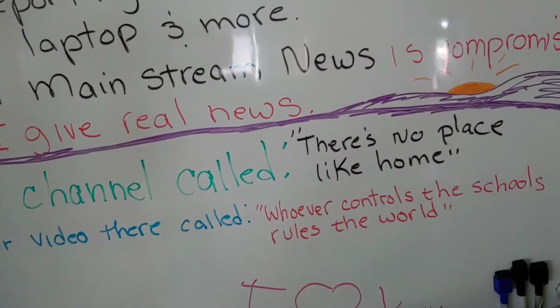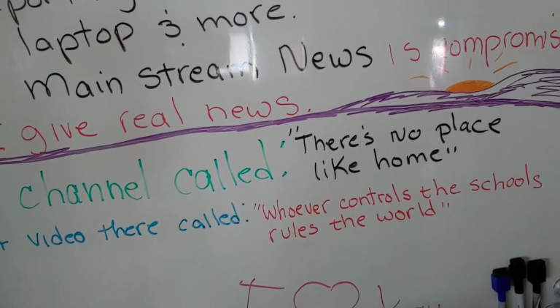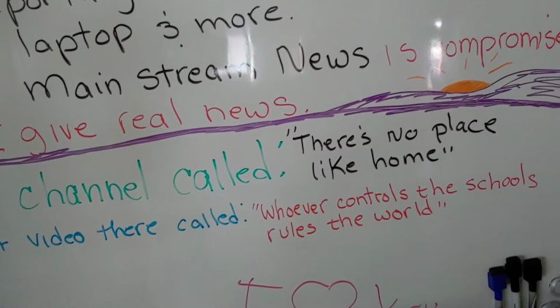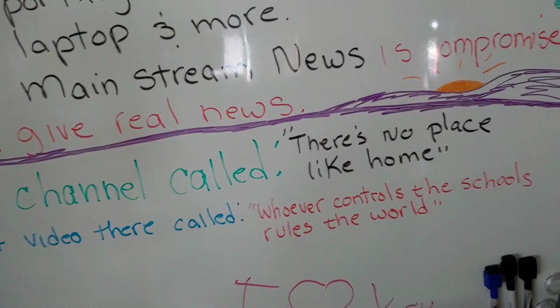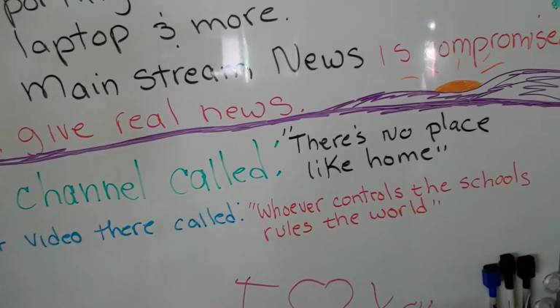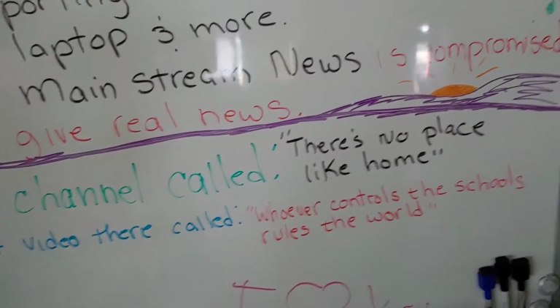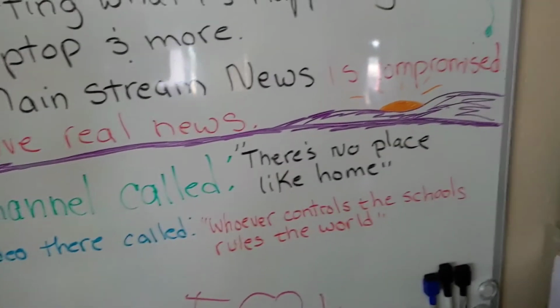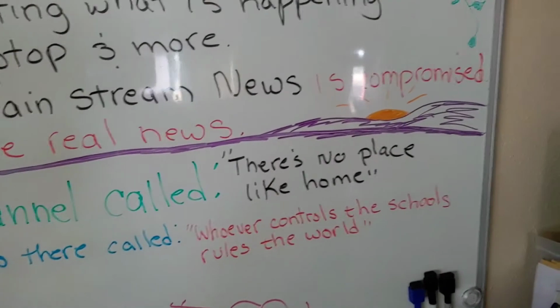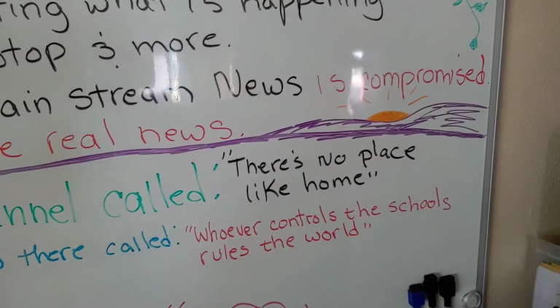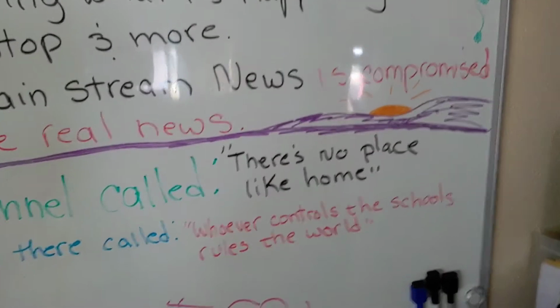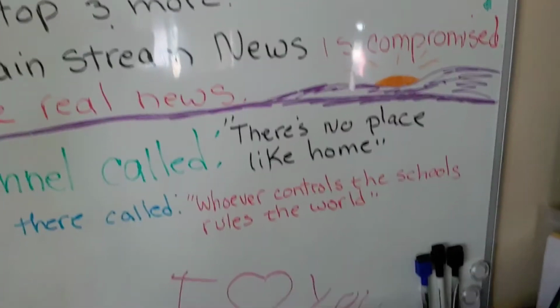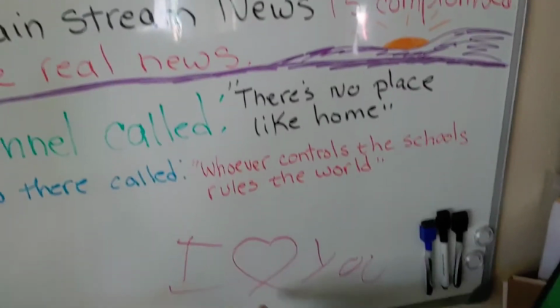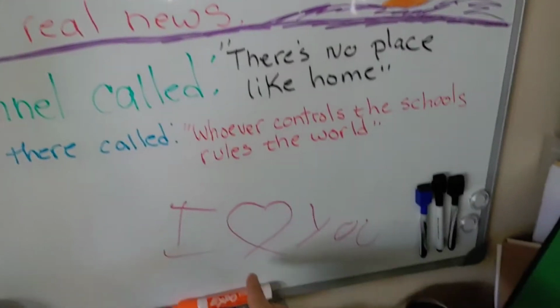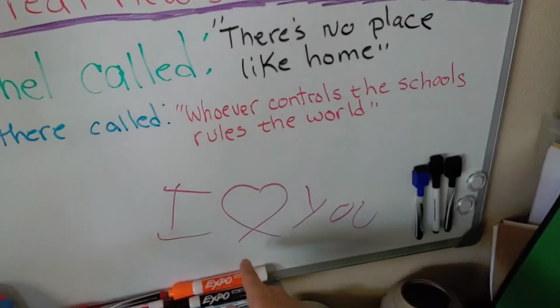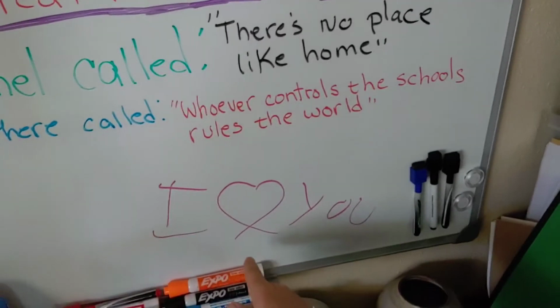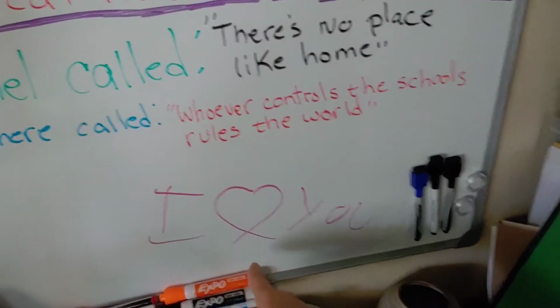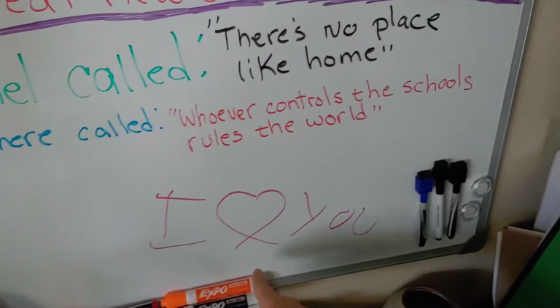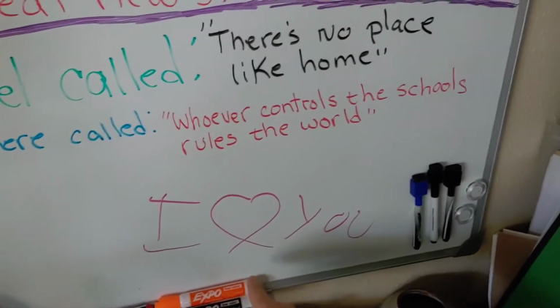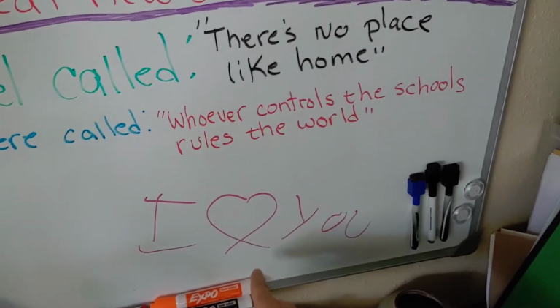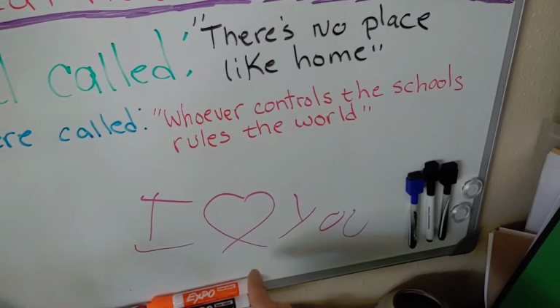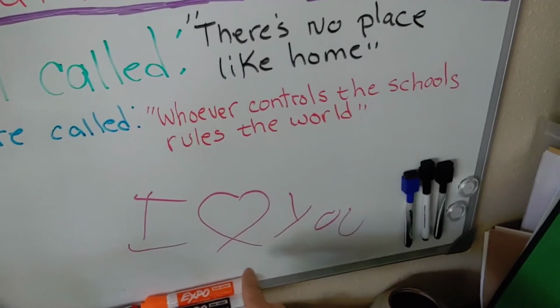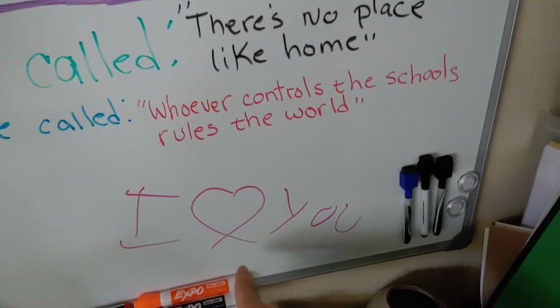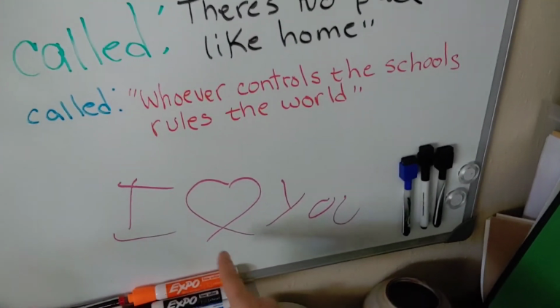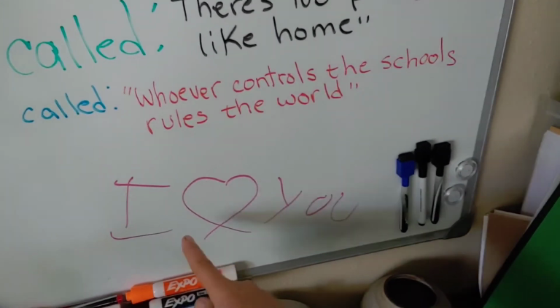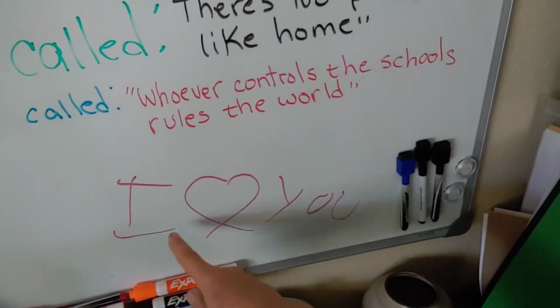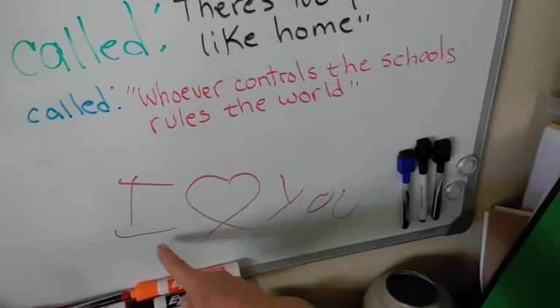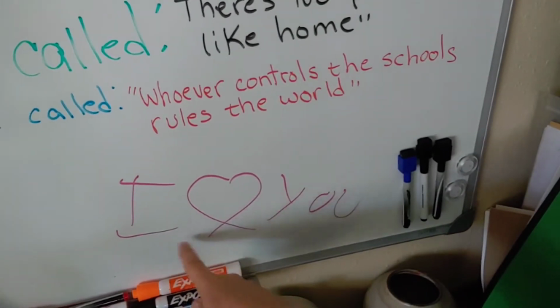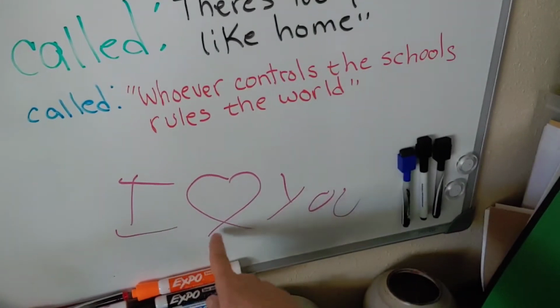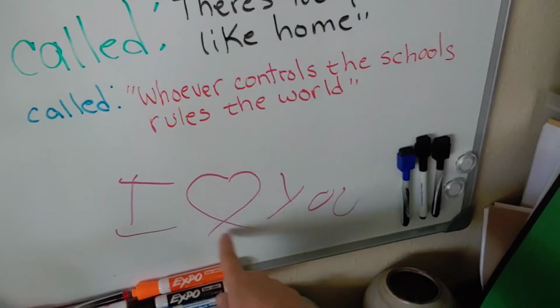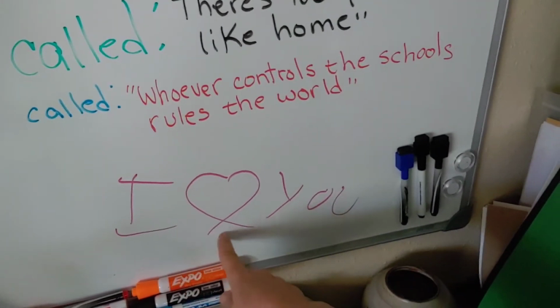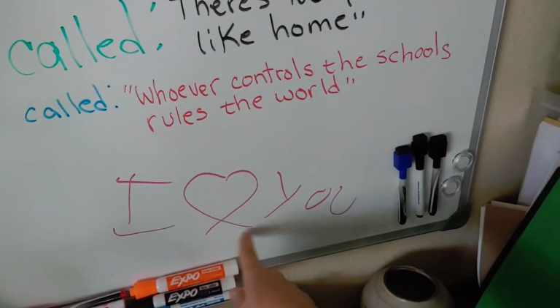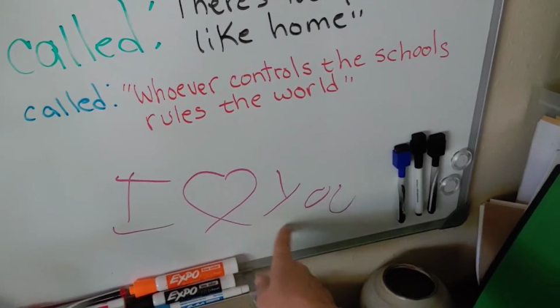My granddaughter was here this morning — my little granddaughter. Can you see what she put on my board? I love you.